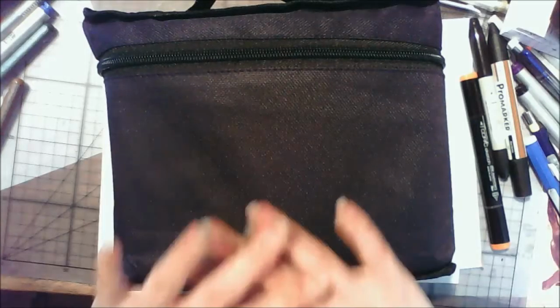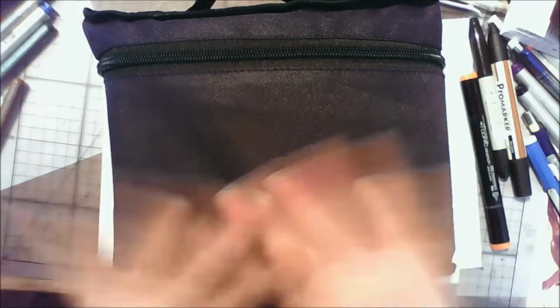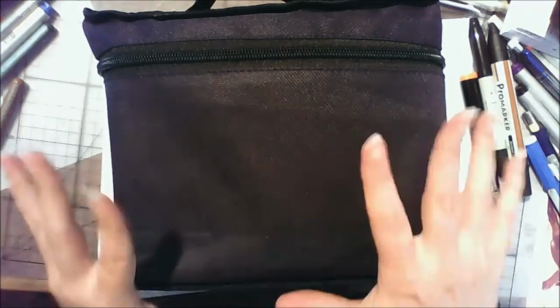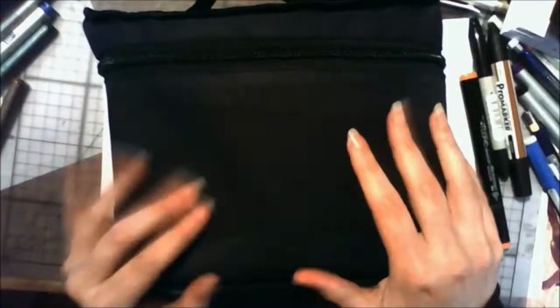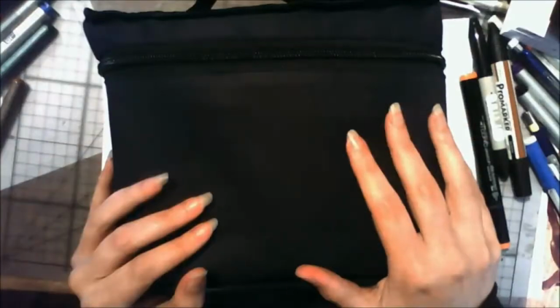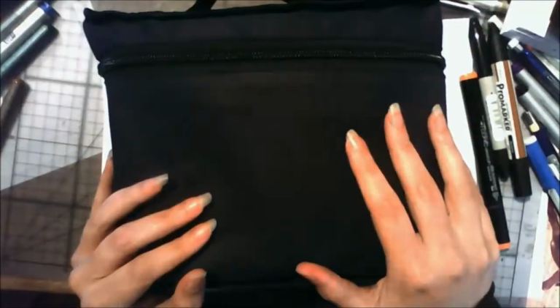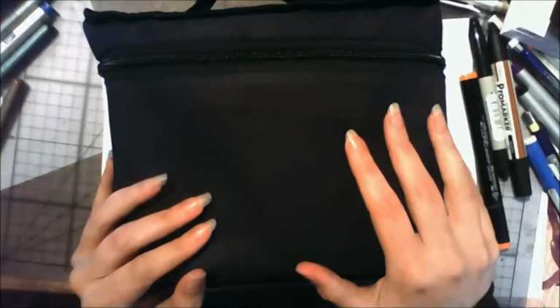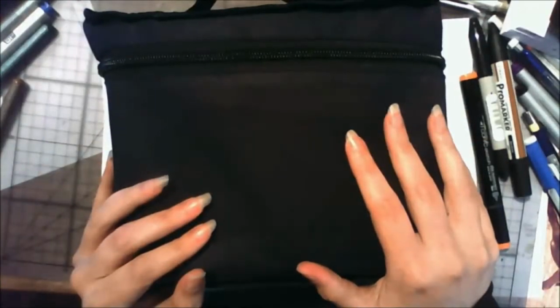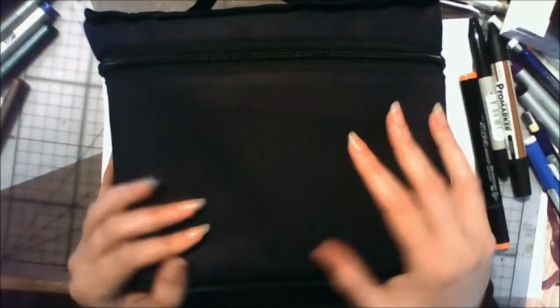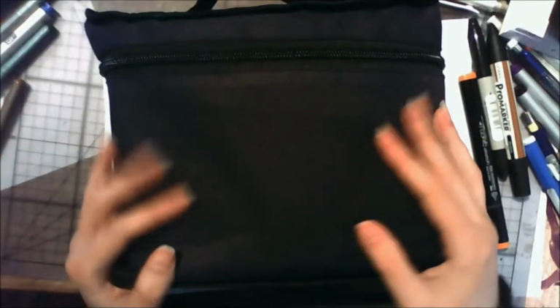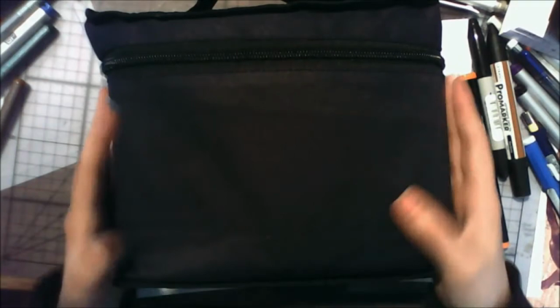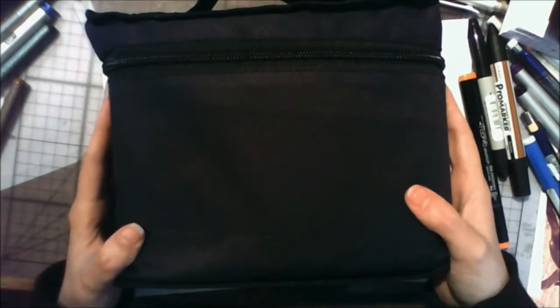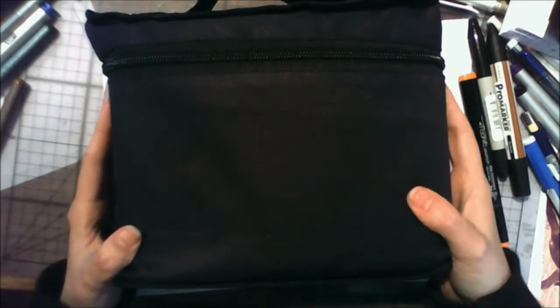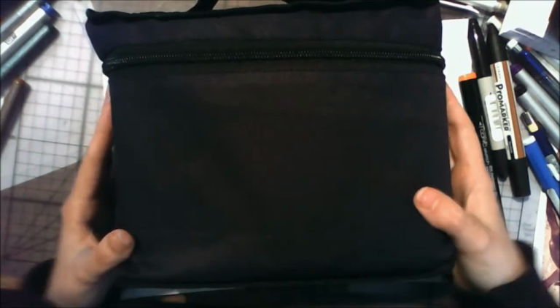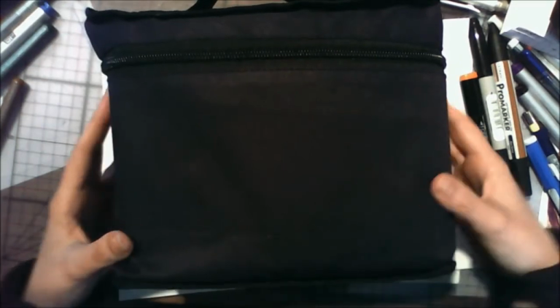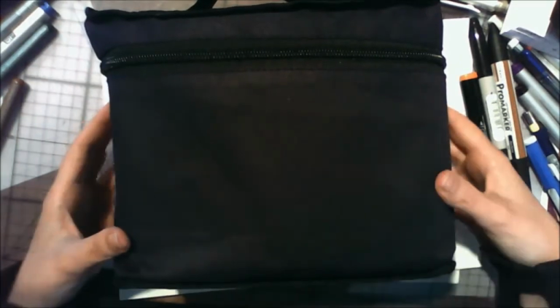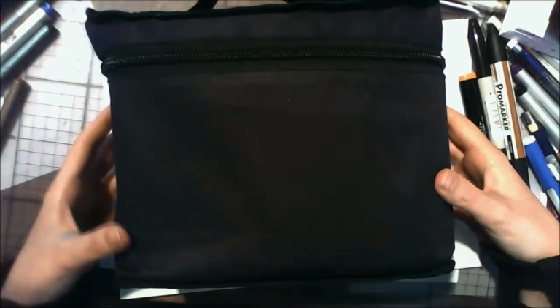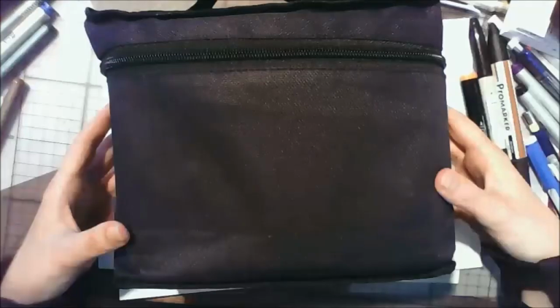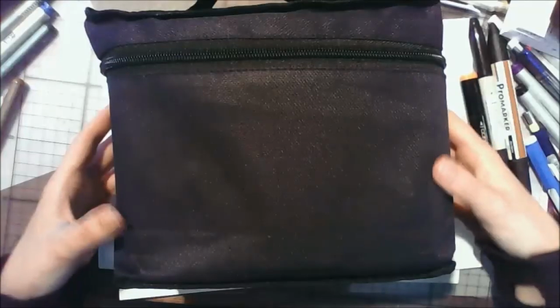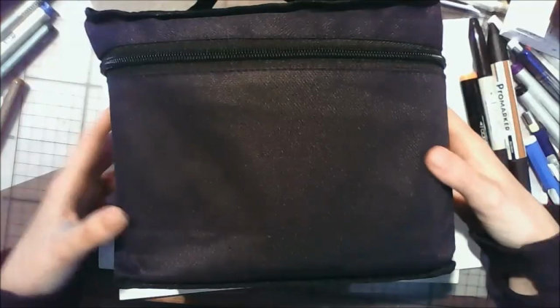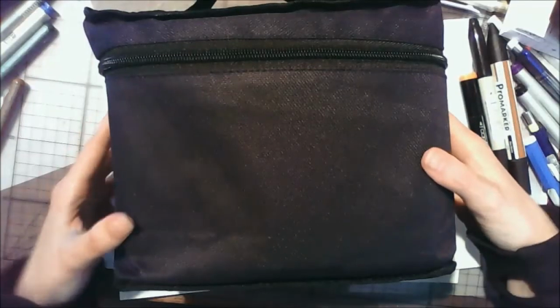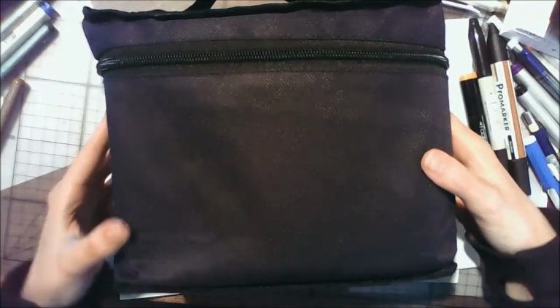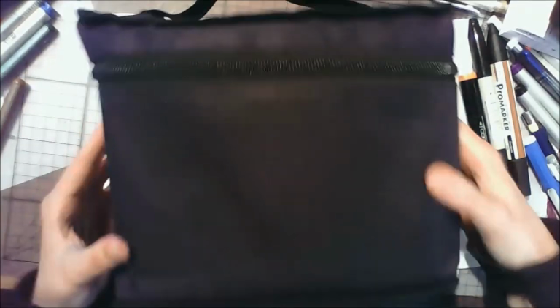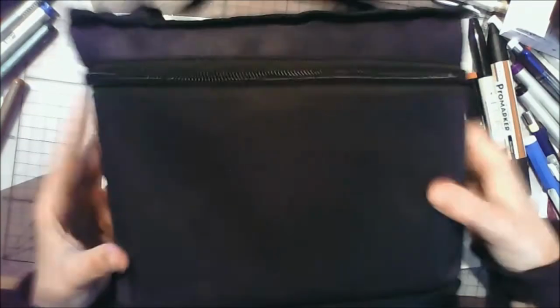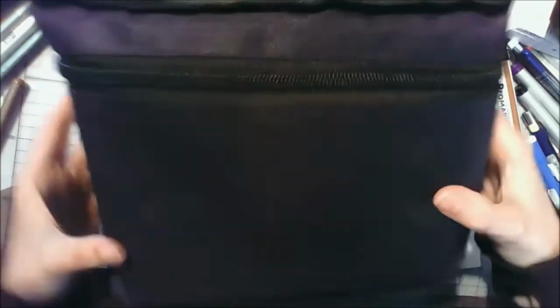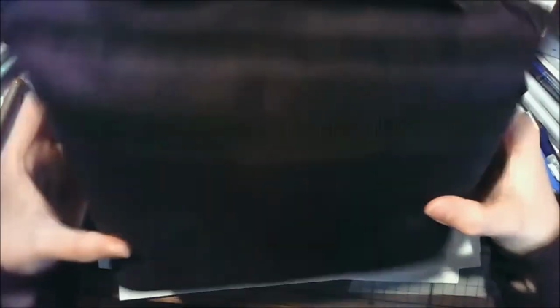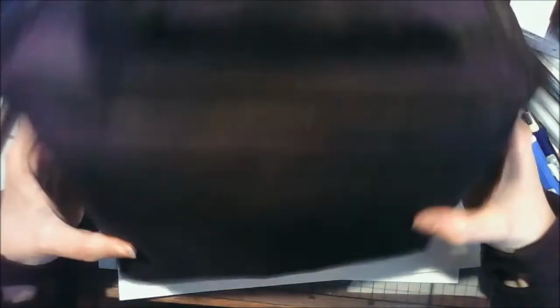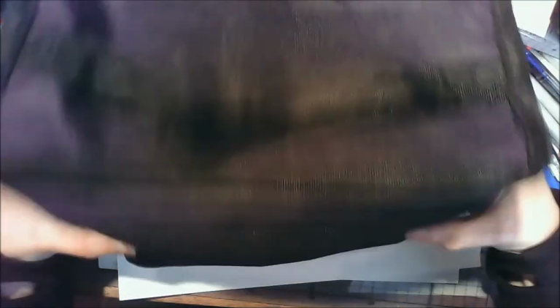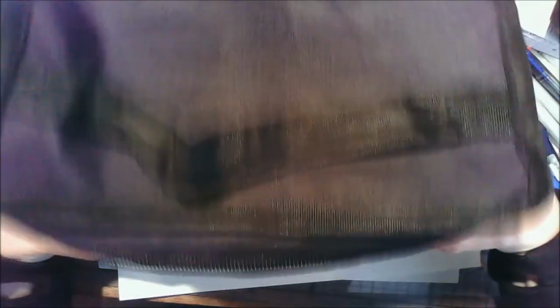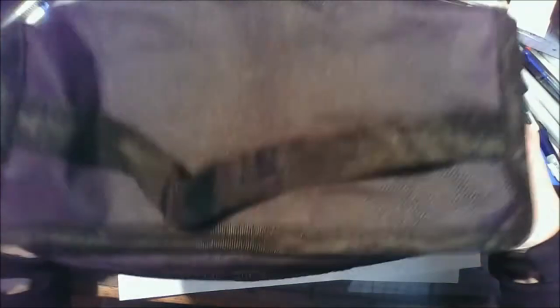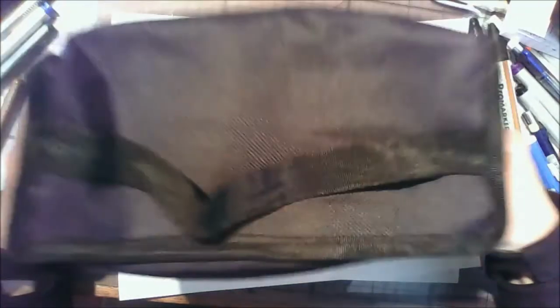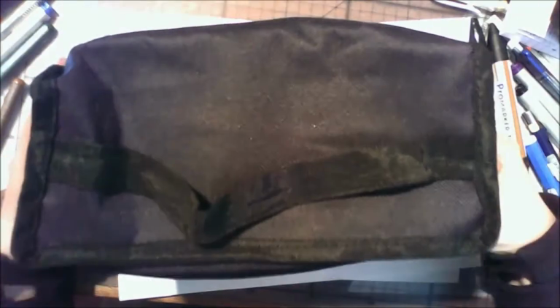Hey guys, it's CrazyComicLady here and today I'm going to be reviewing a set of 80 Touch Five alcohol markers that I got given for Christmas.